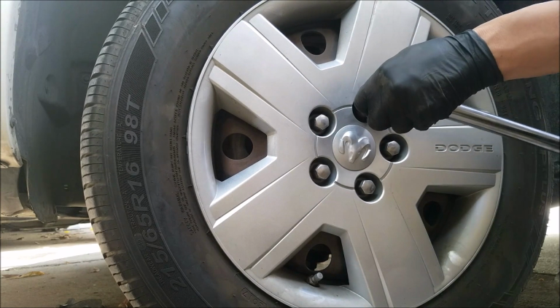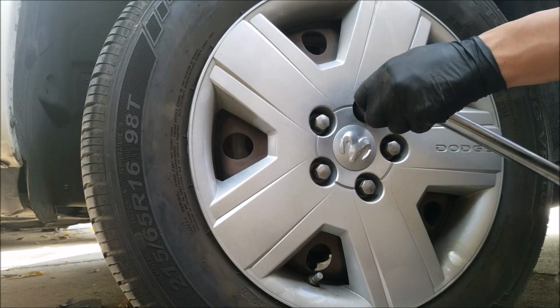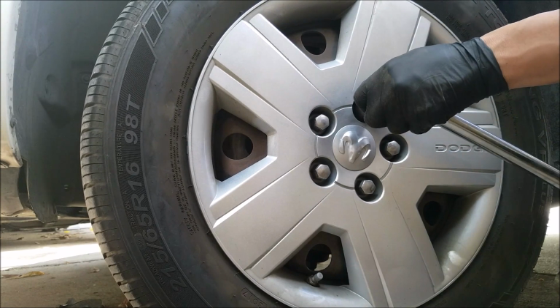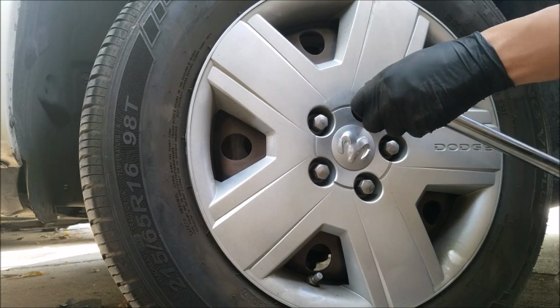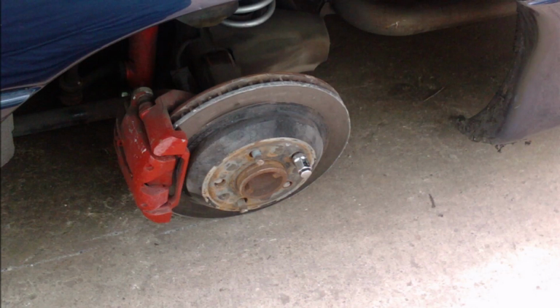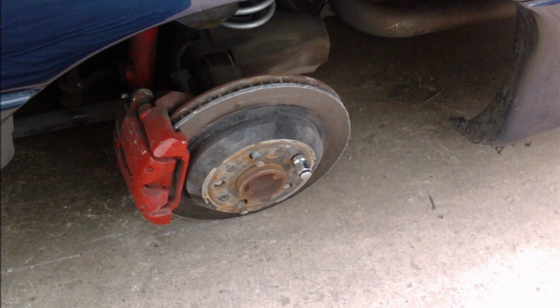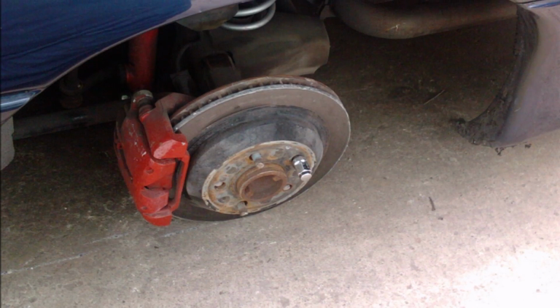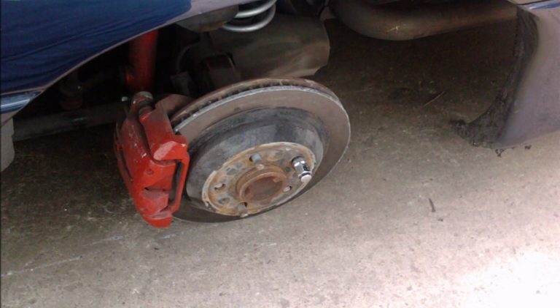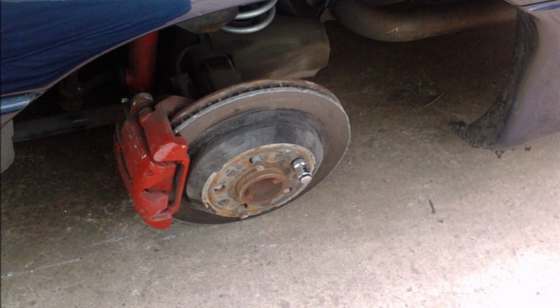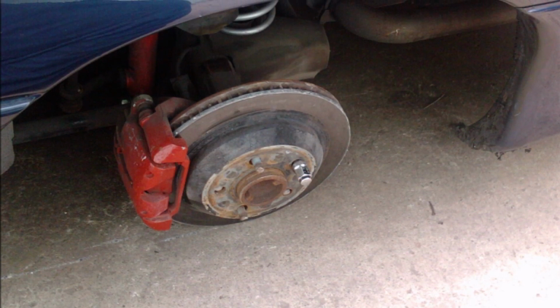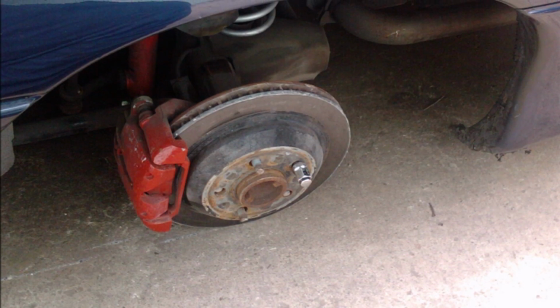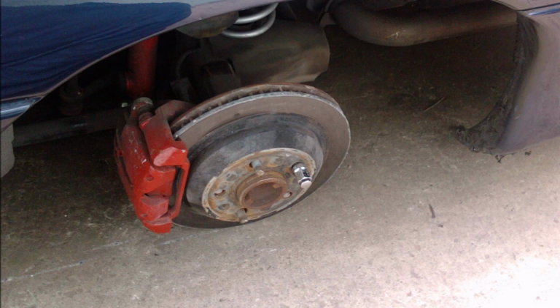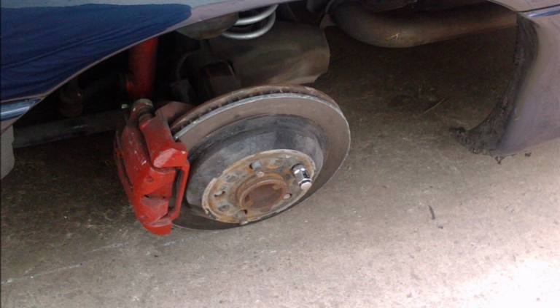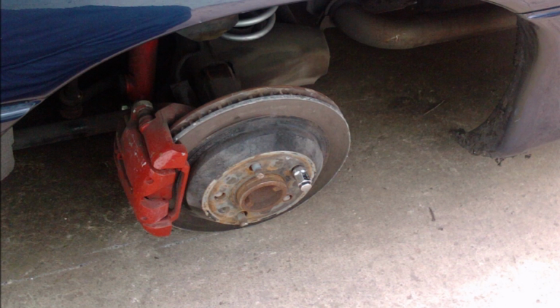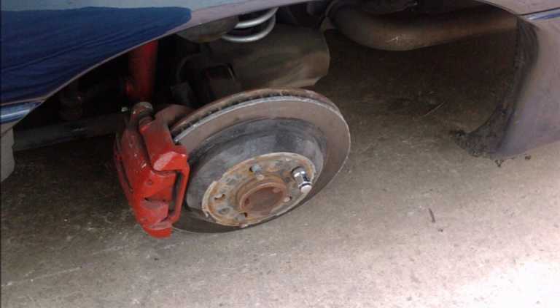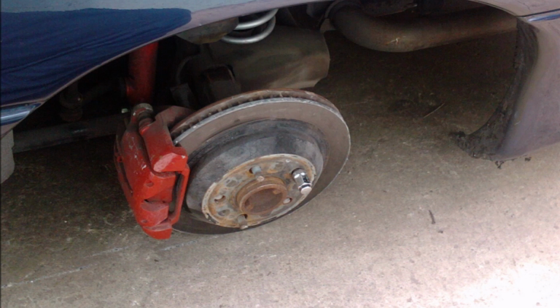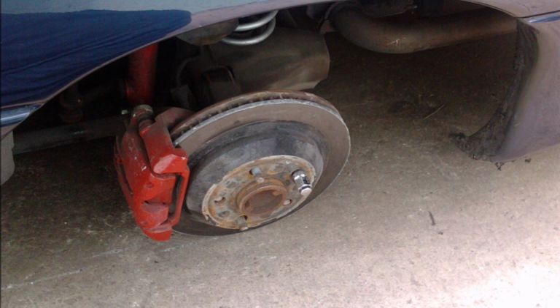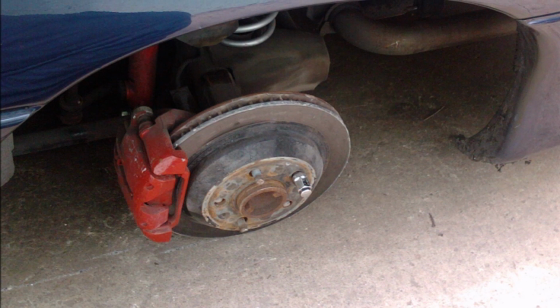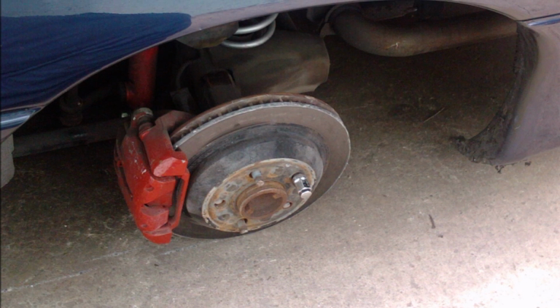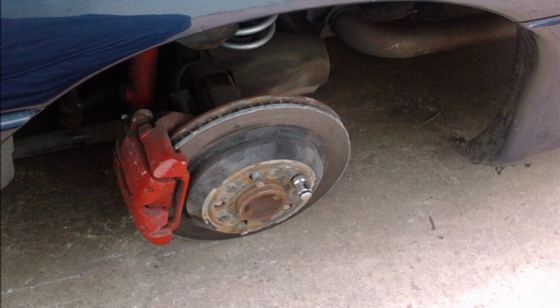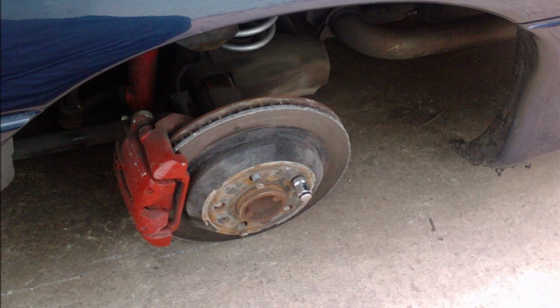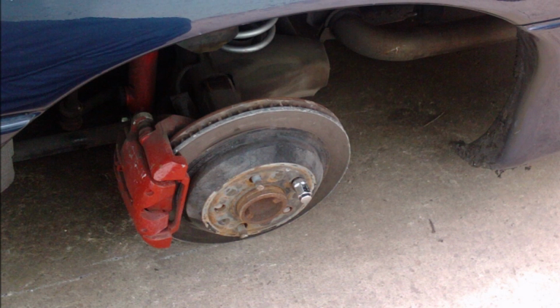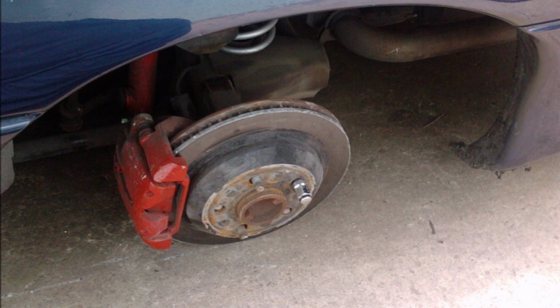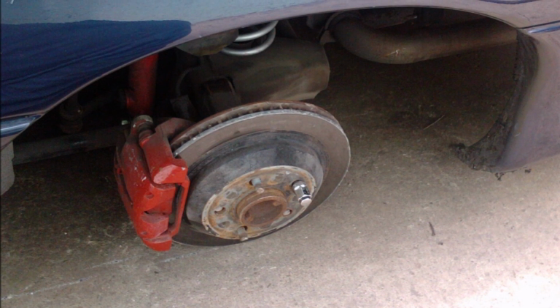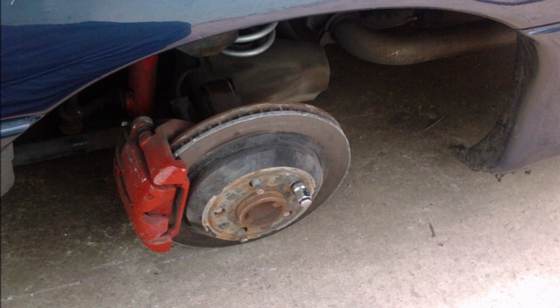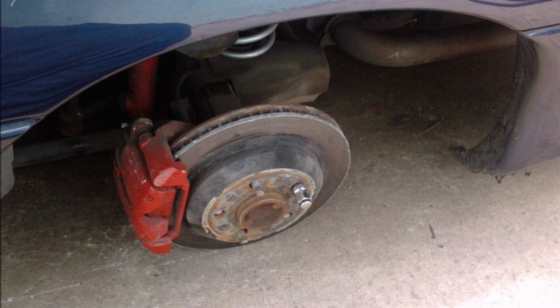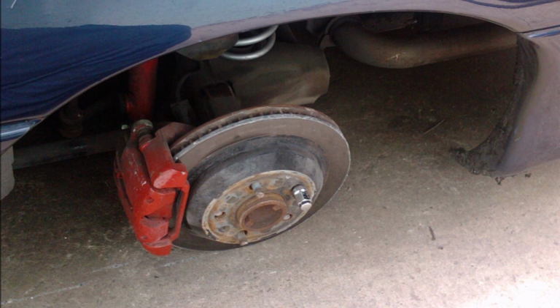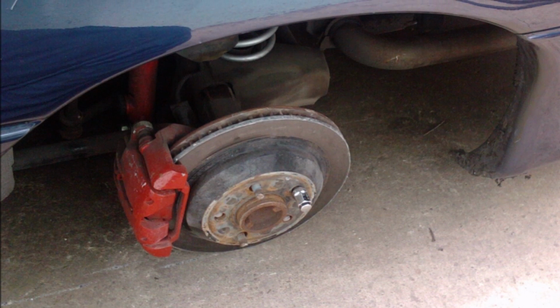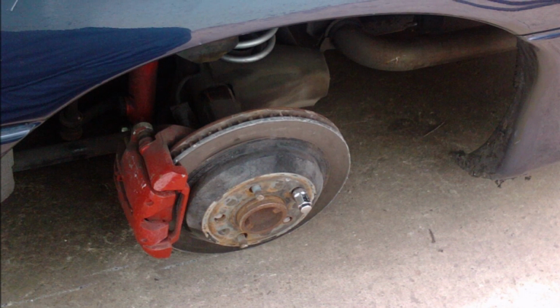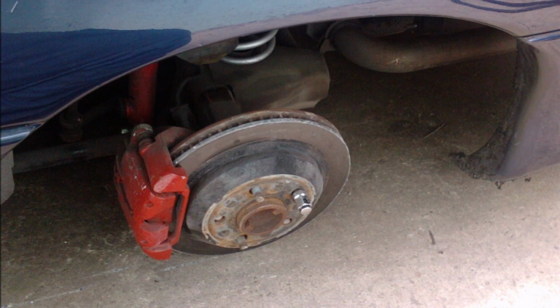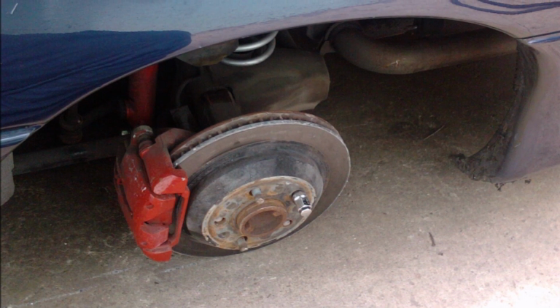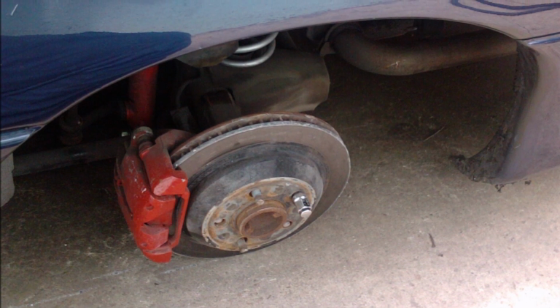You might wonder what happens if you leave a wheel loose. Here's an example of a wheel that was left loose and eventually broke the lug nuts and the wheel went flying.